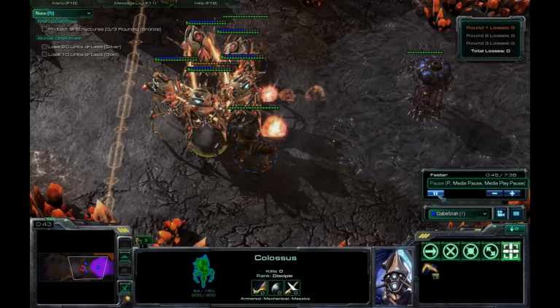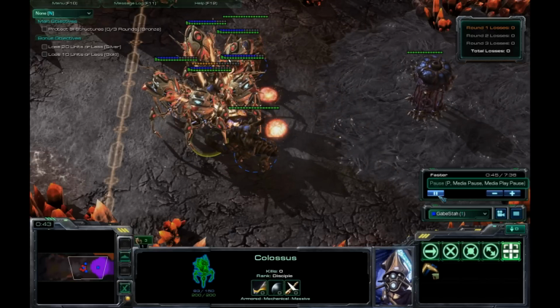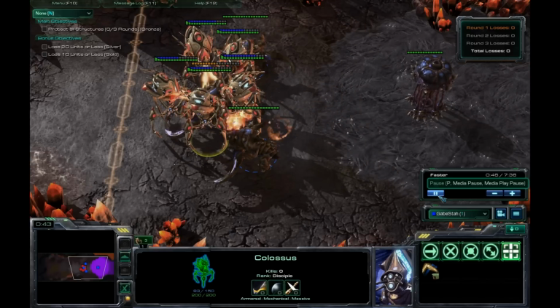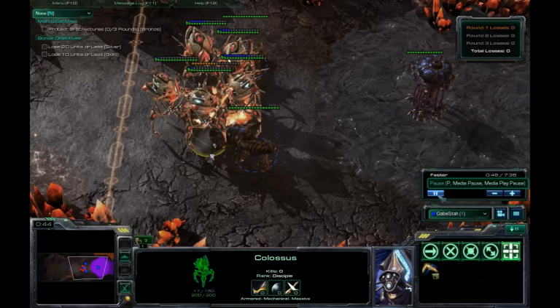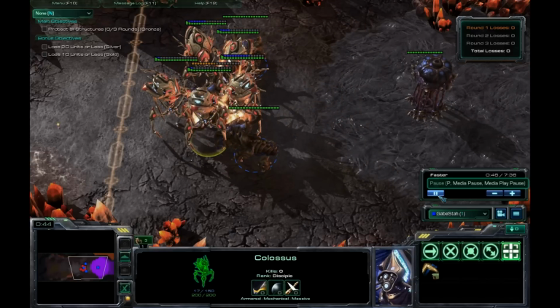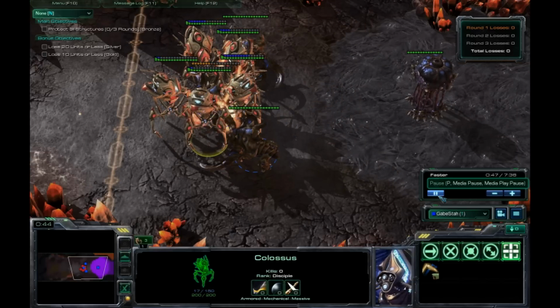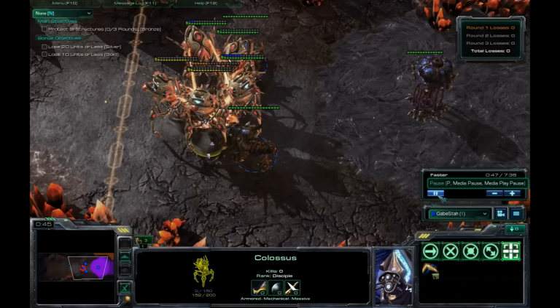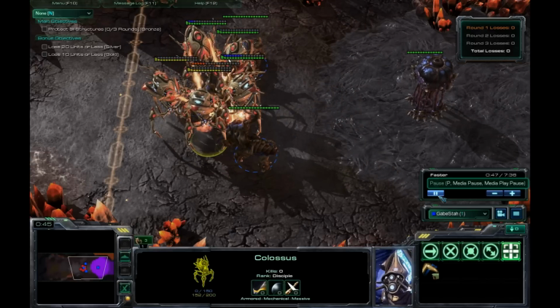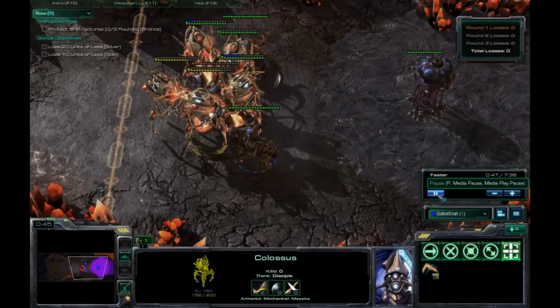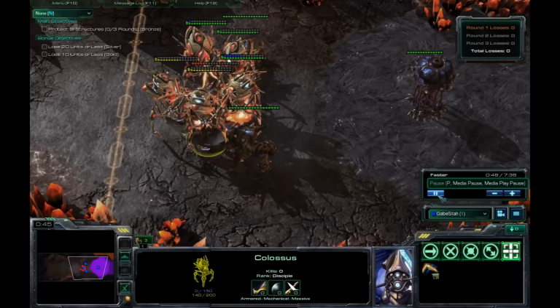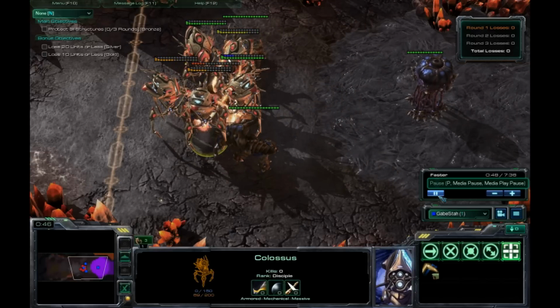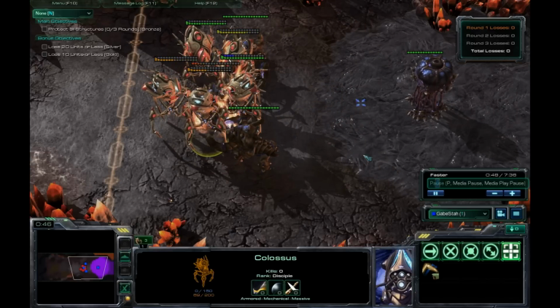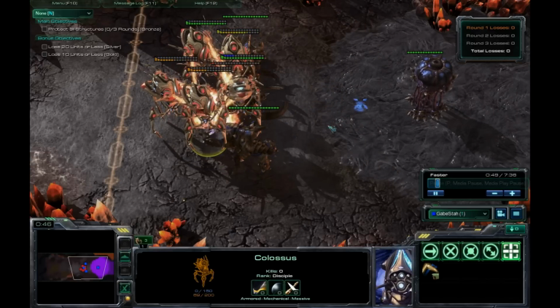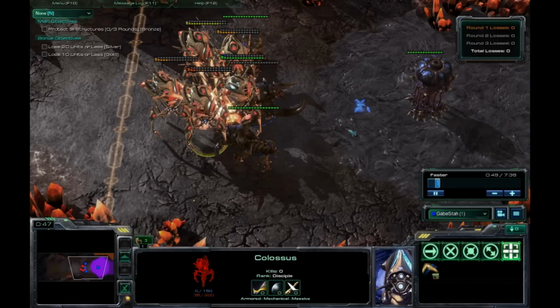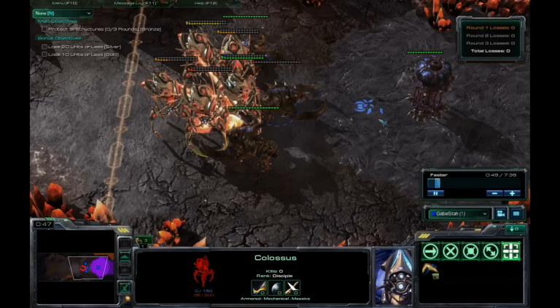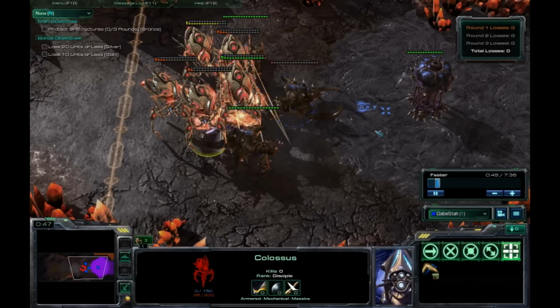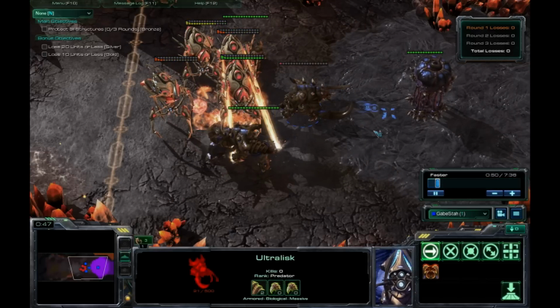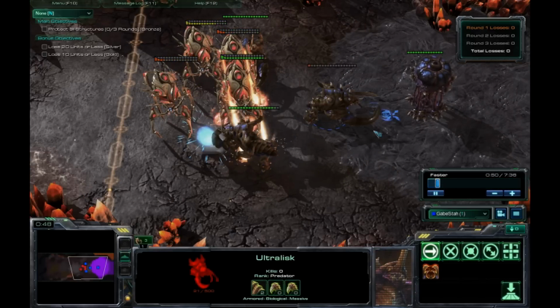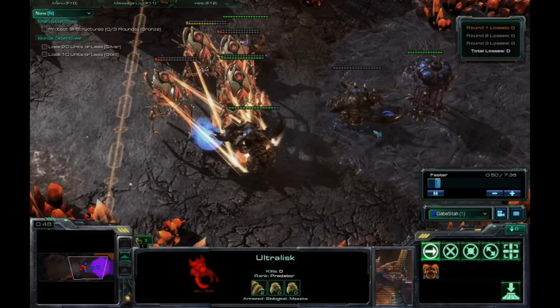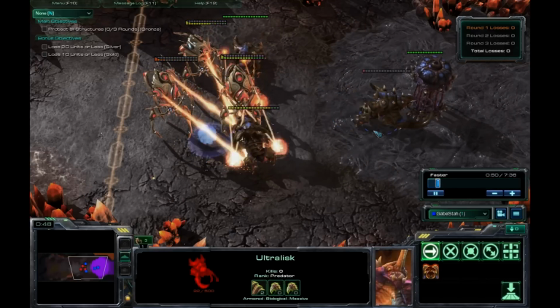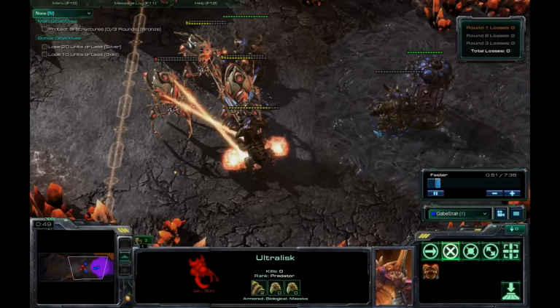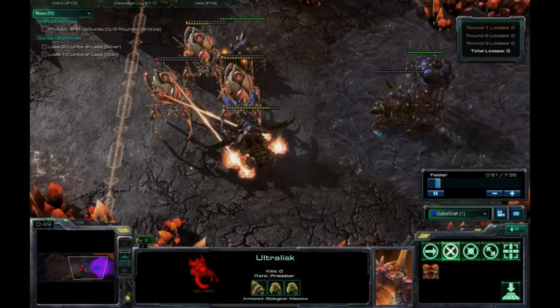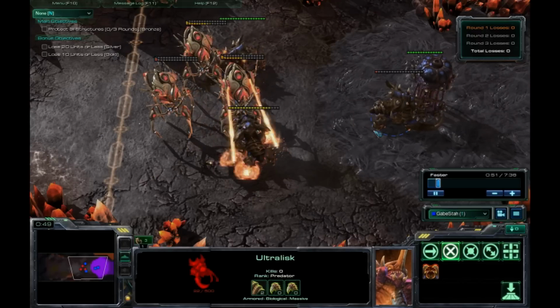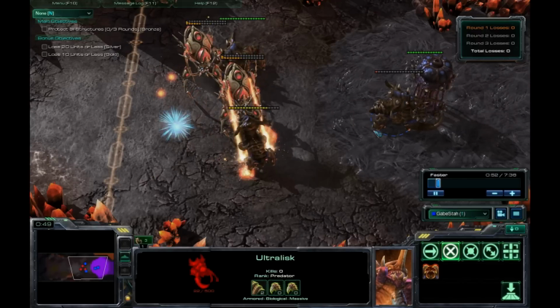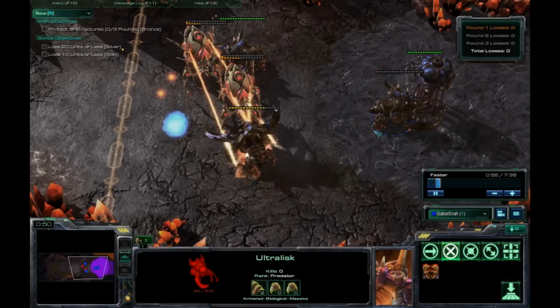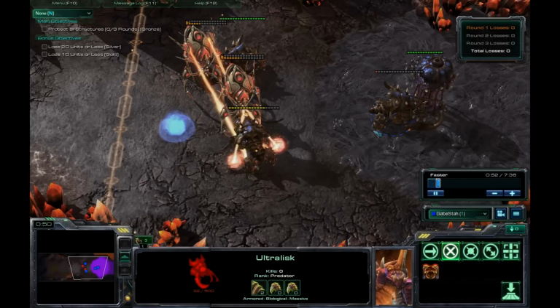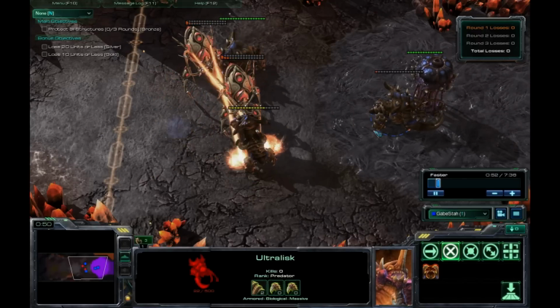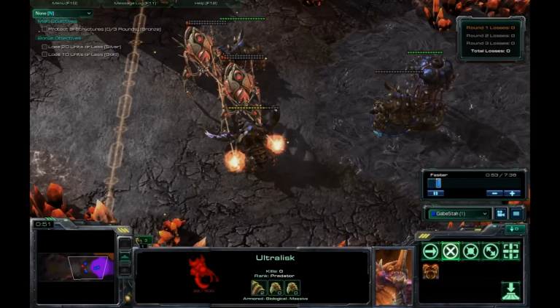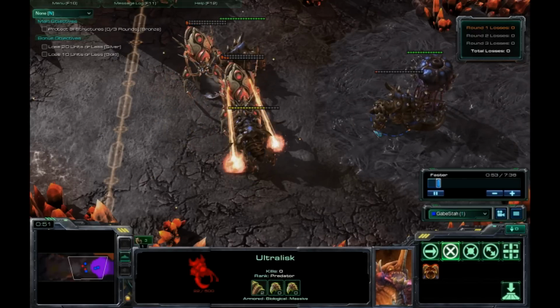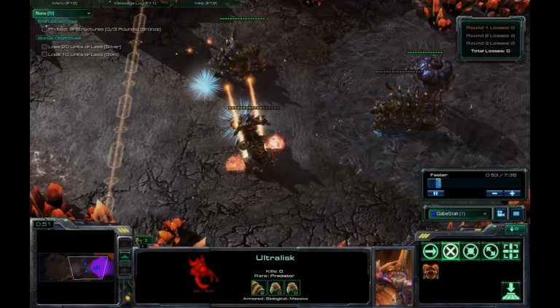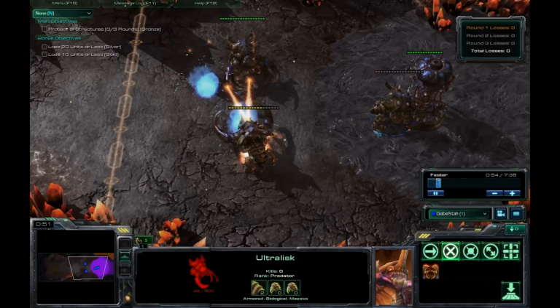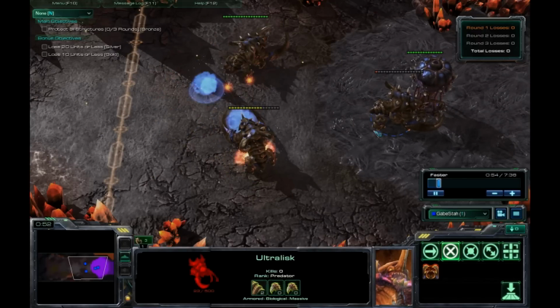You can kind of see that there. And then just micro out any Ultralisk that gets low. It's pretty simple.